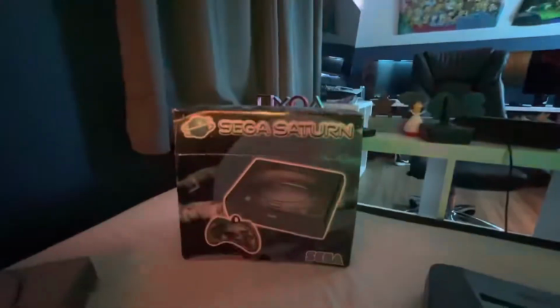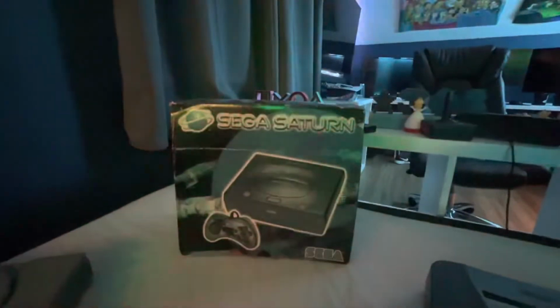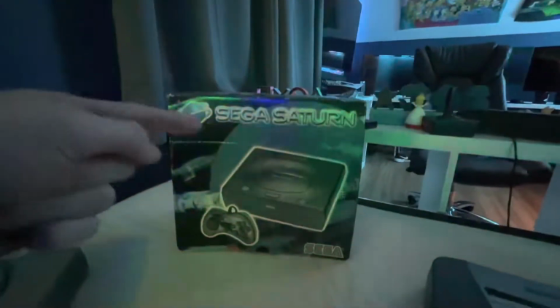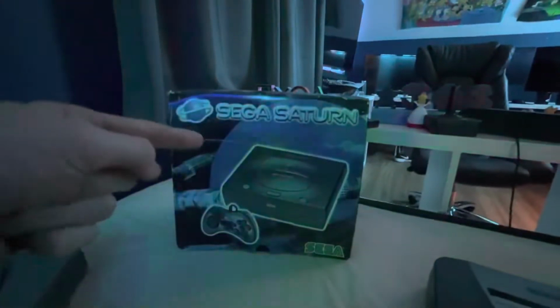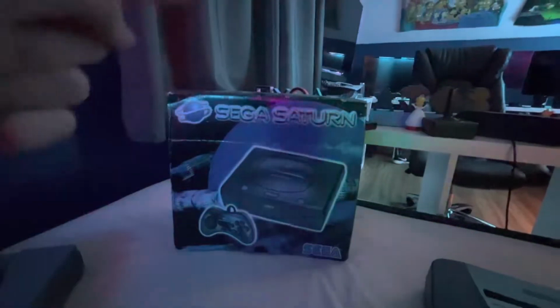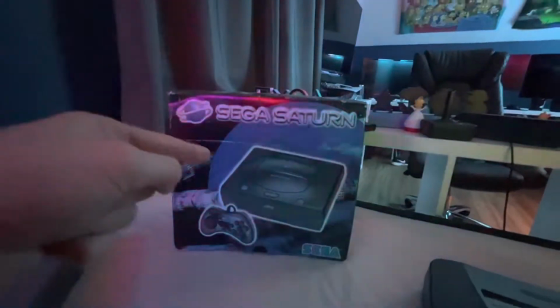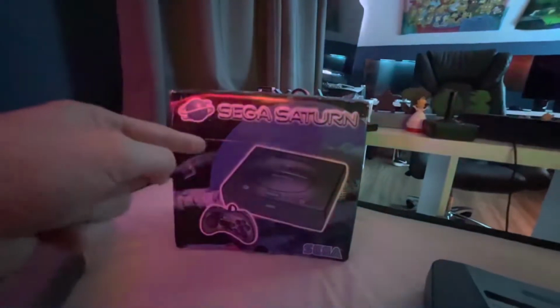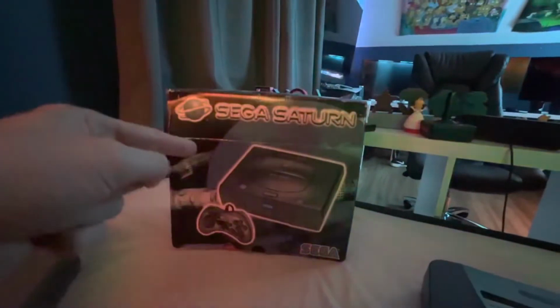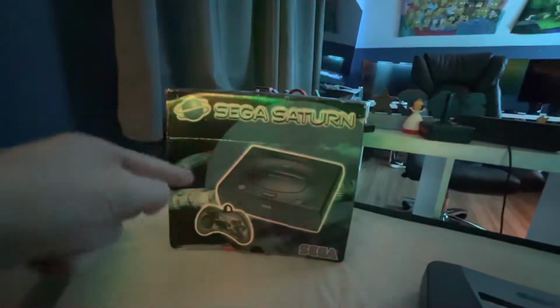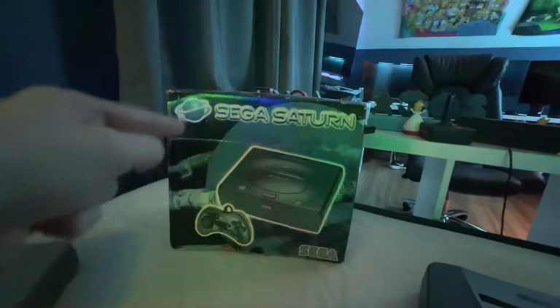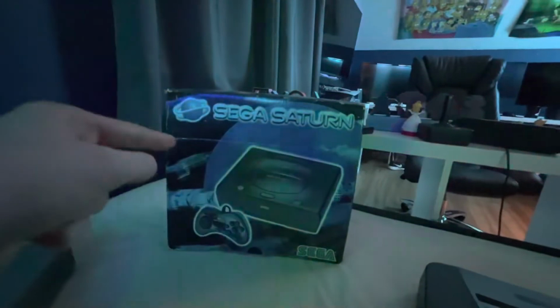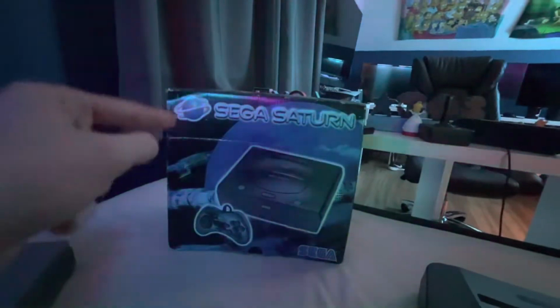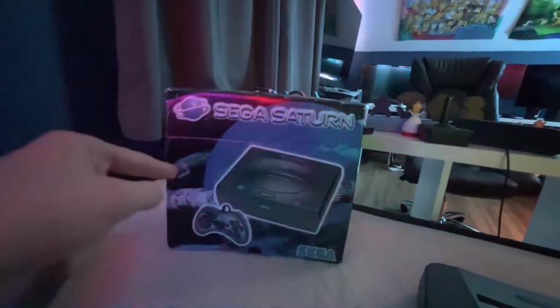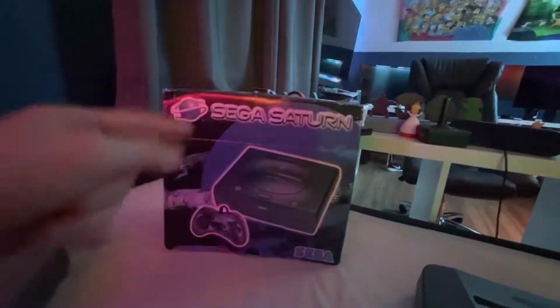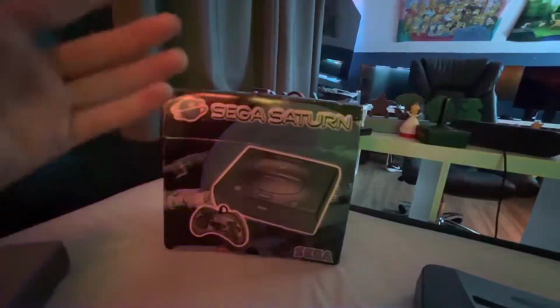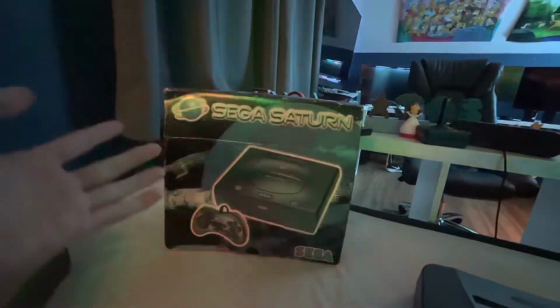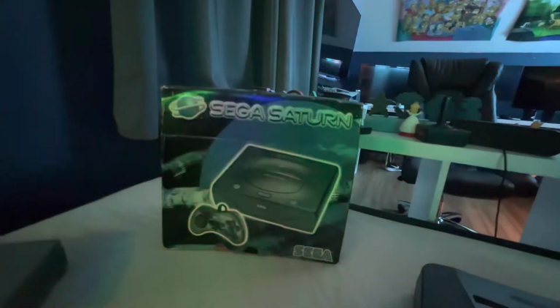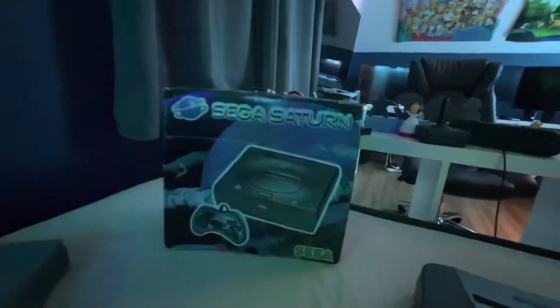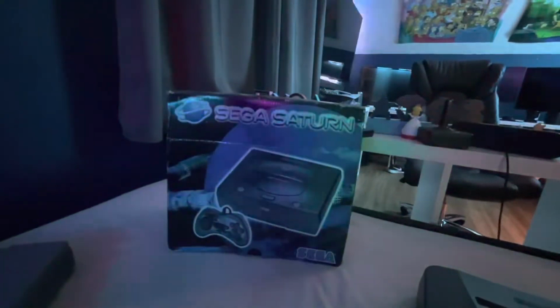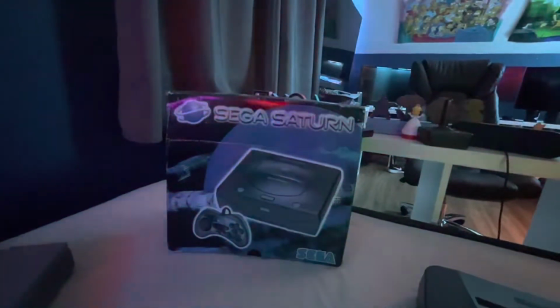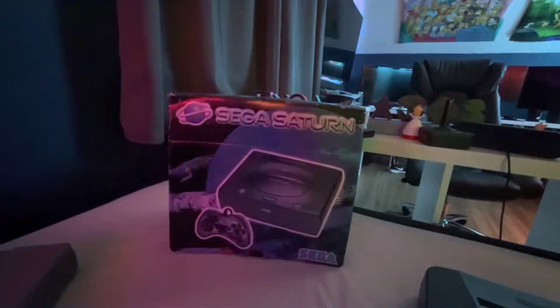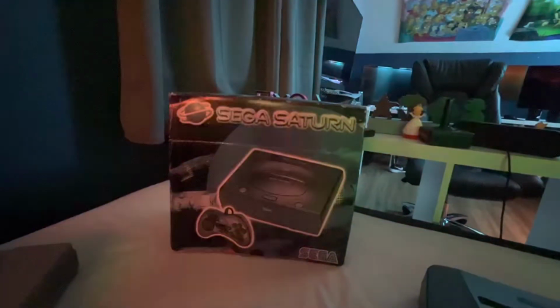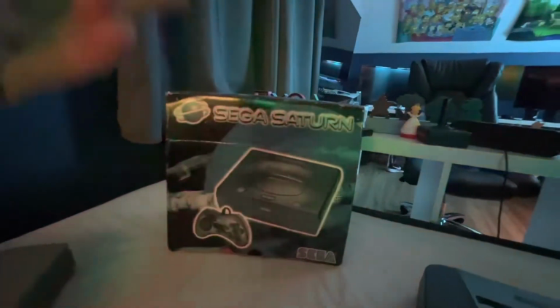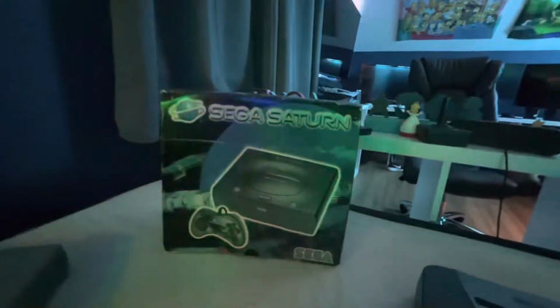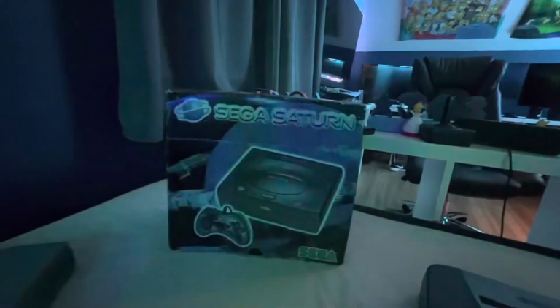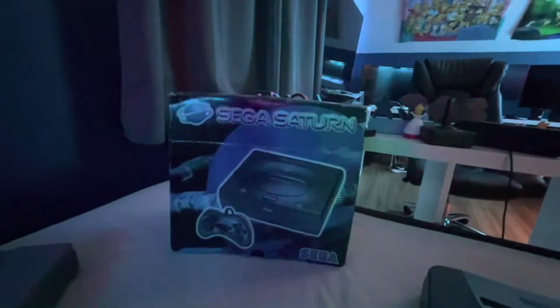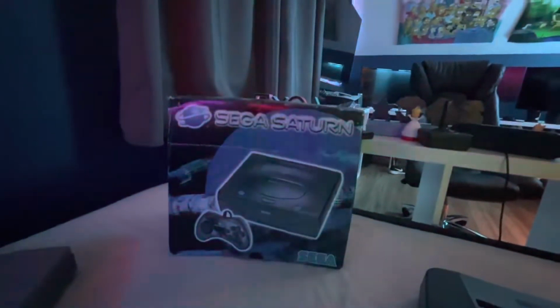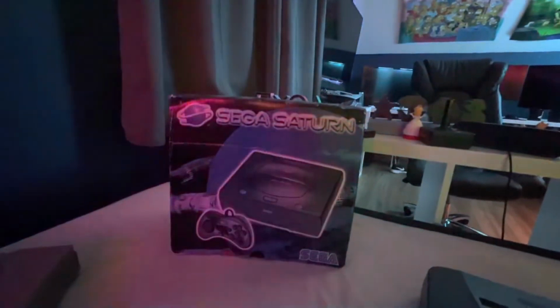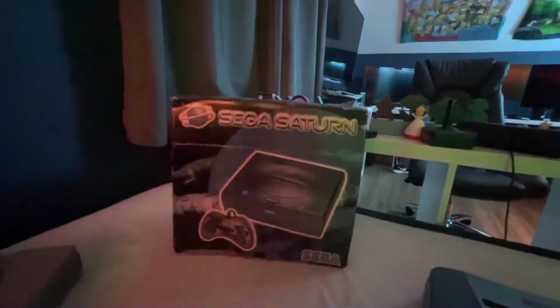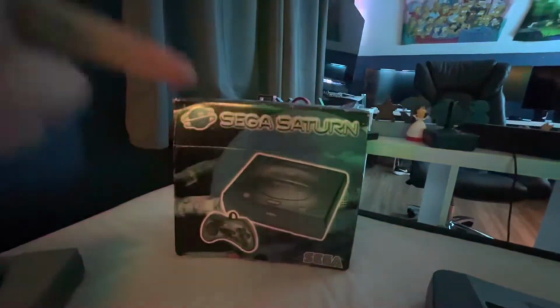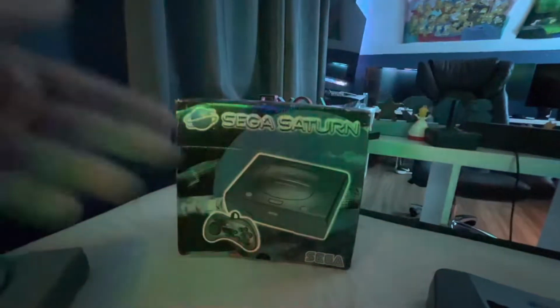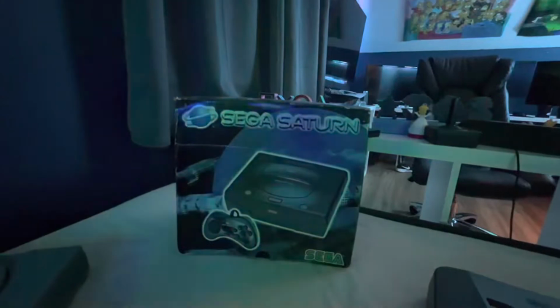This was discontinued in 1999 for the Dreamcast, which I don't have yet, so I guess stay tuned.